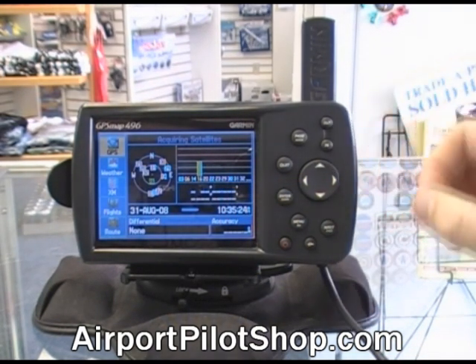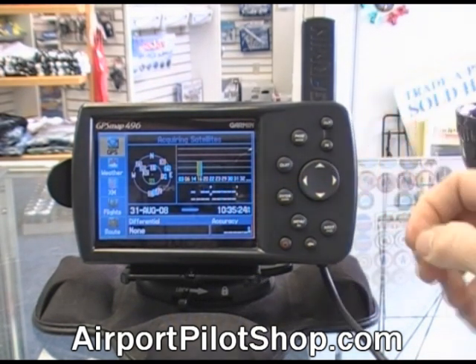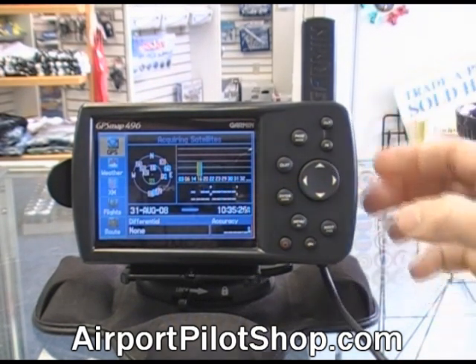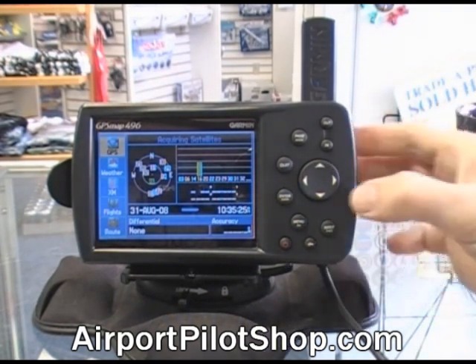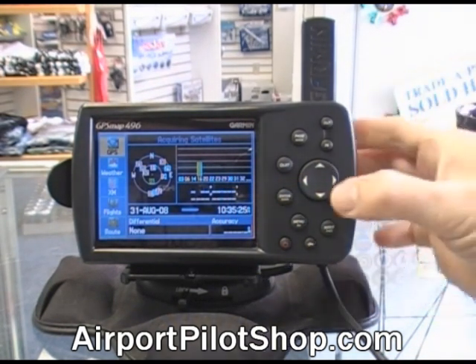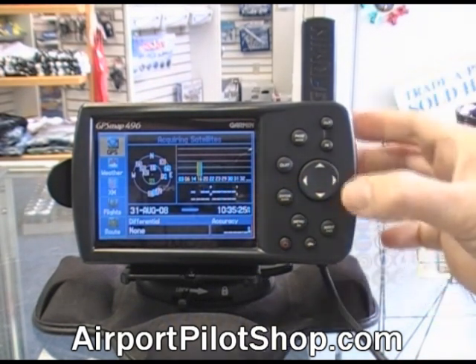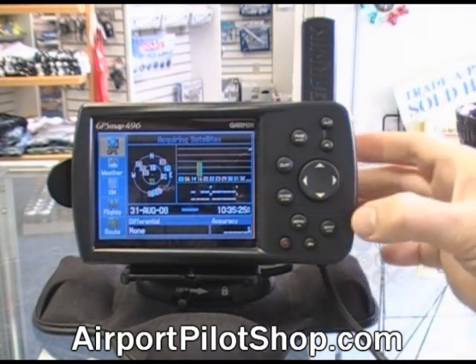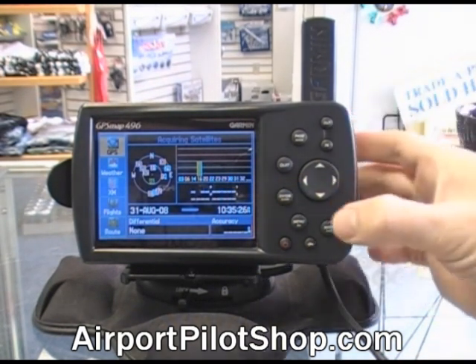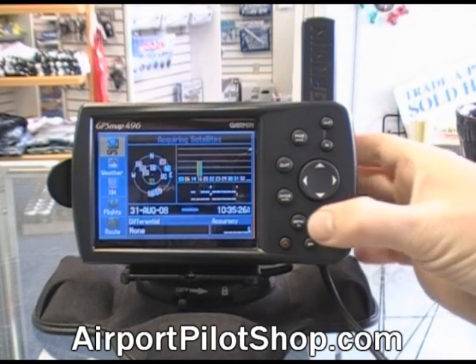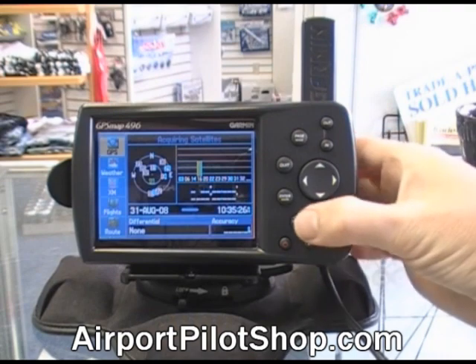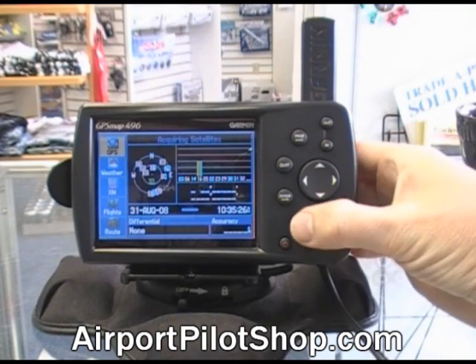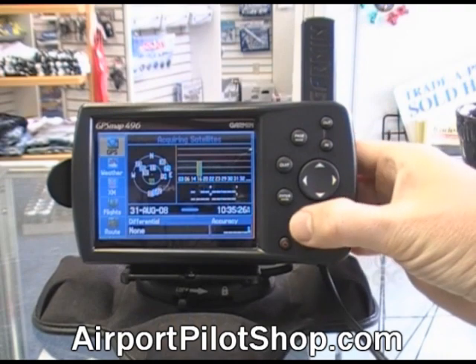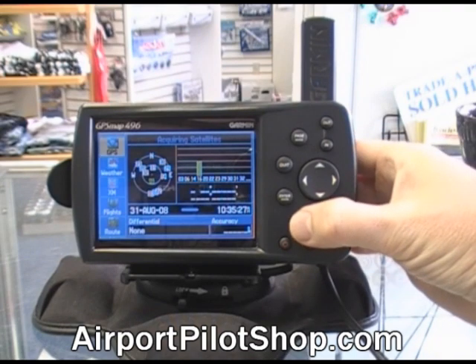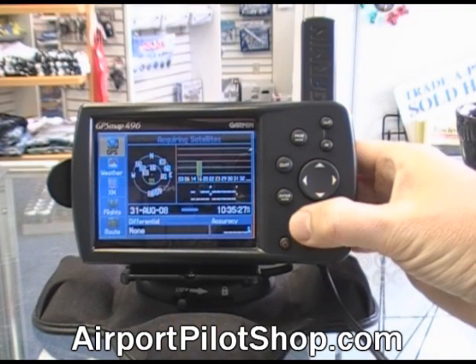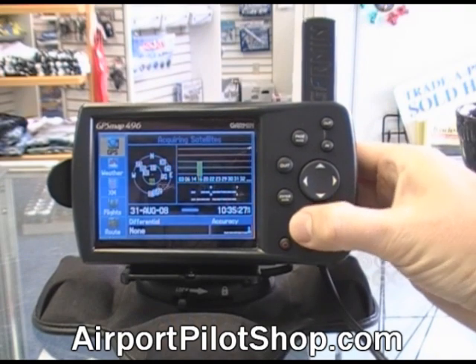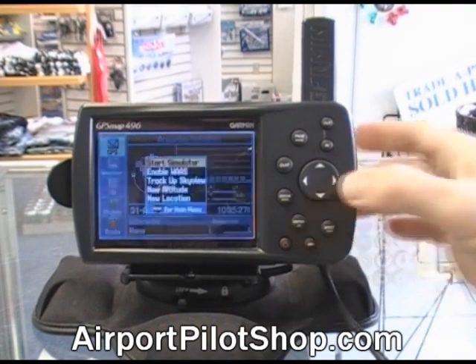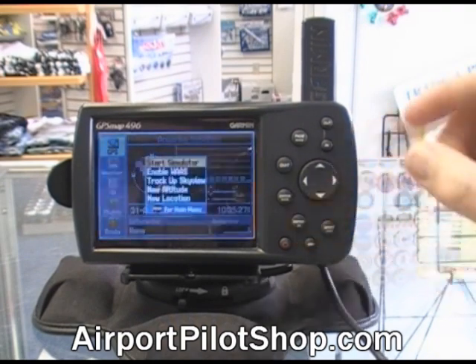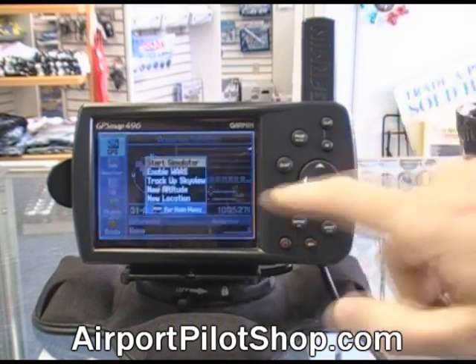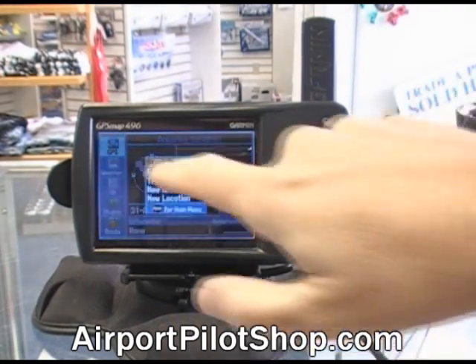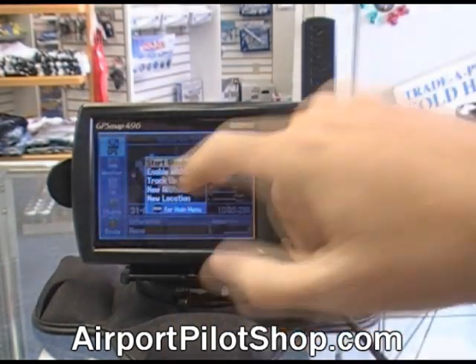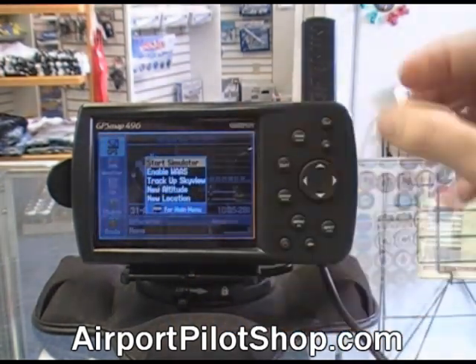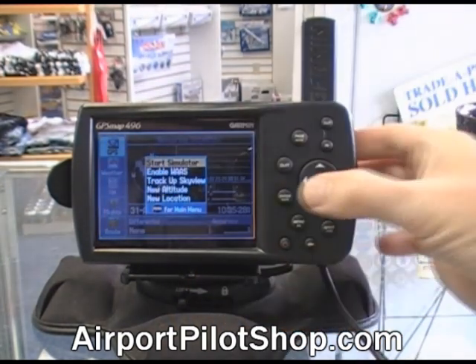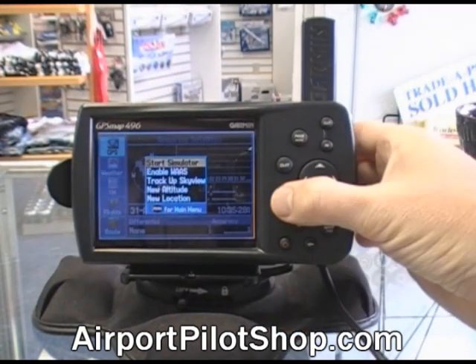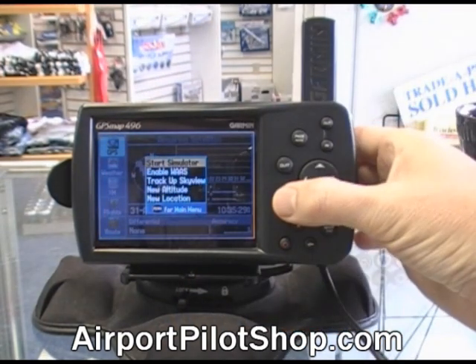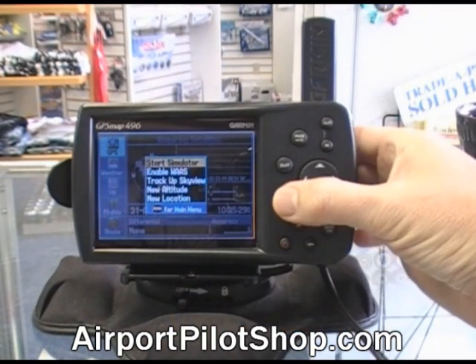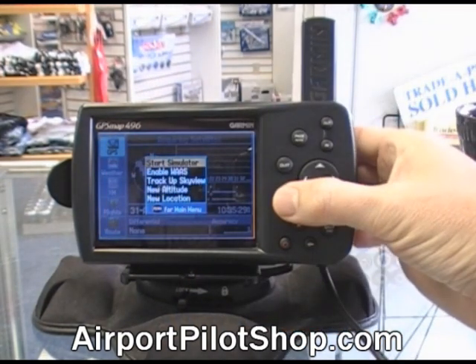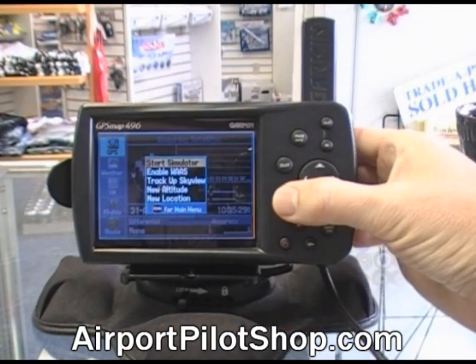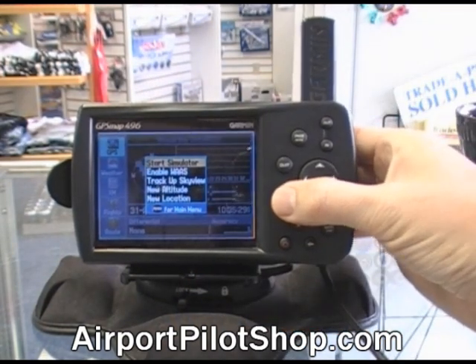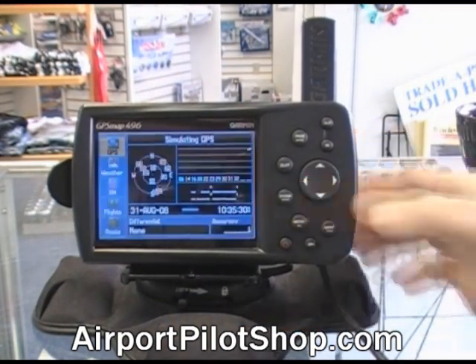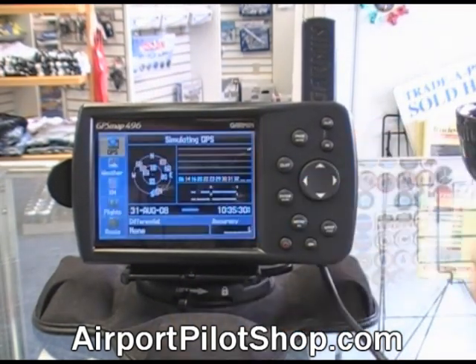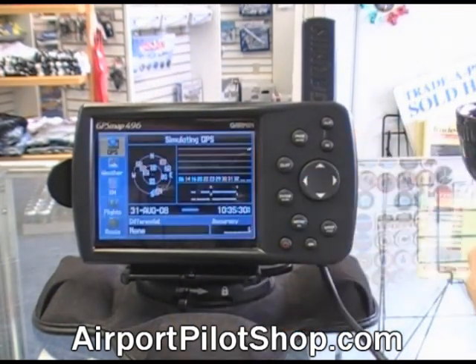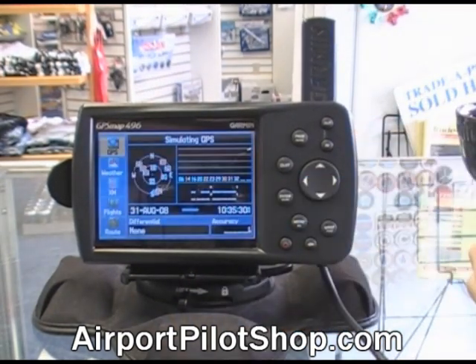For our unit, so it displays properly, I'm going to press the menu button and then select start simulator.